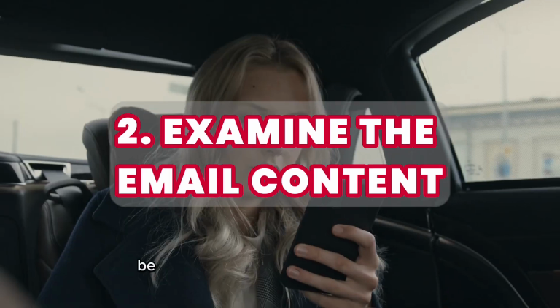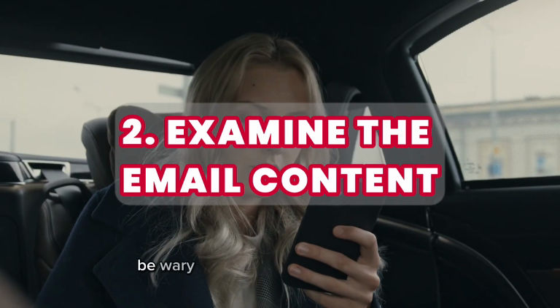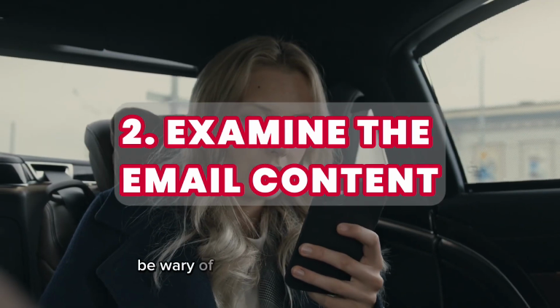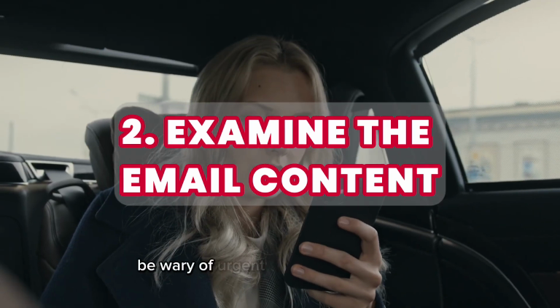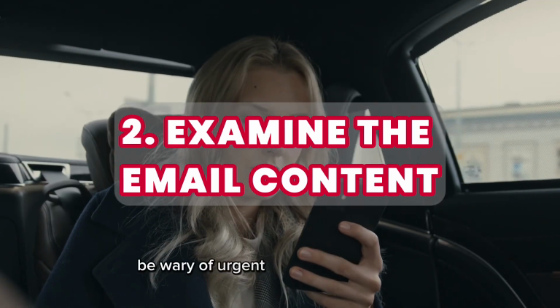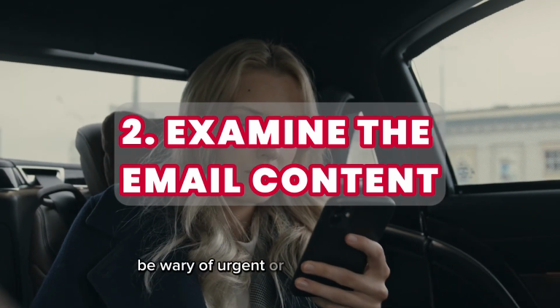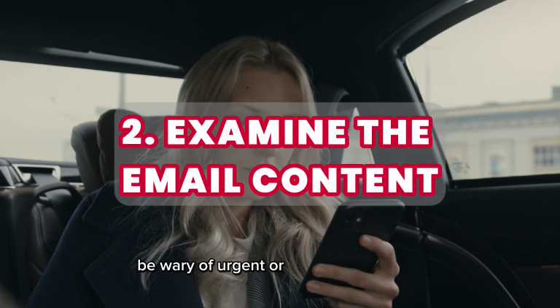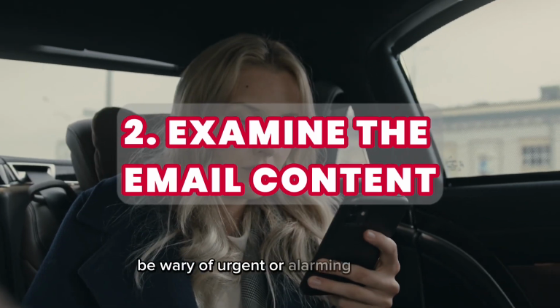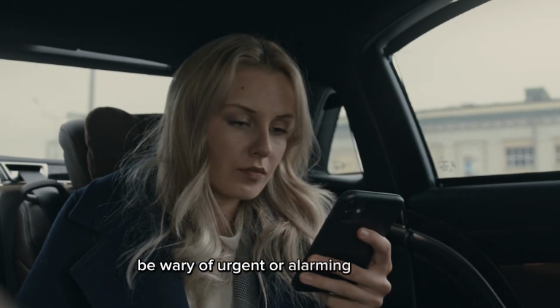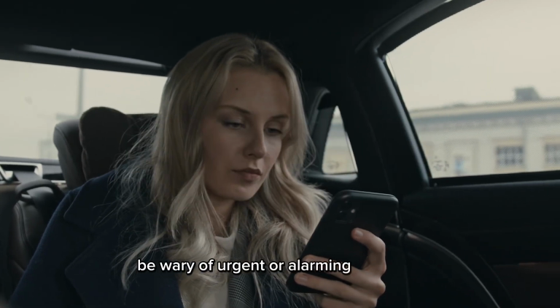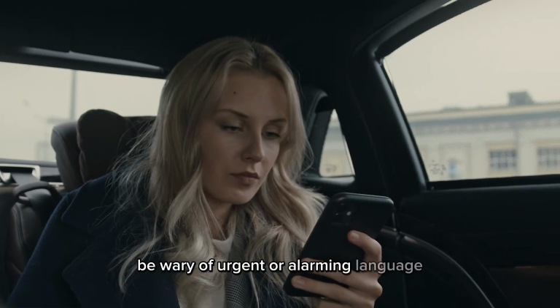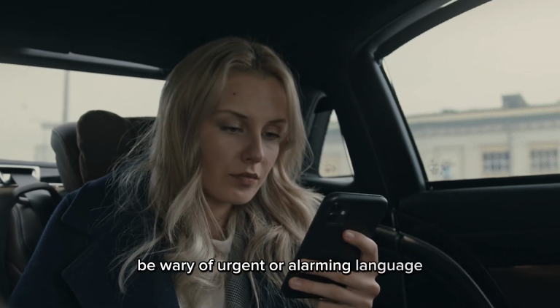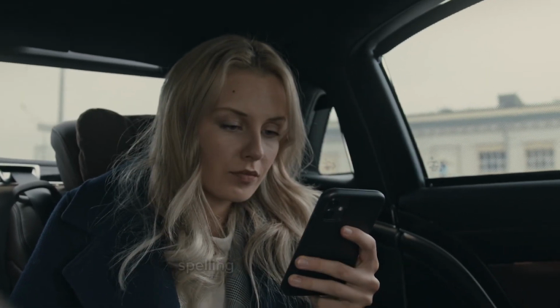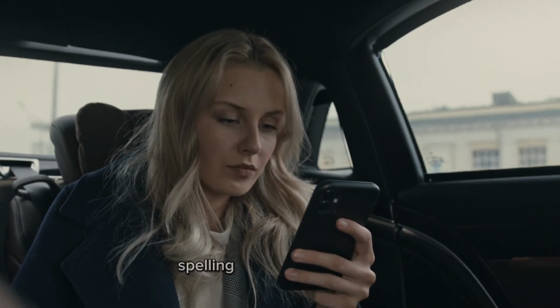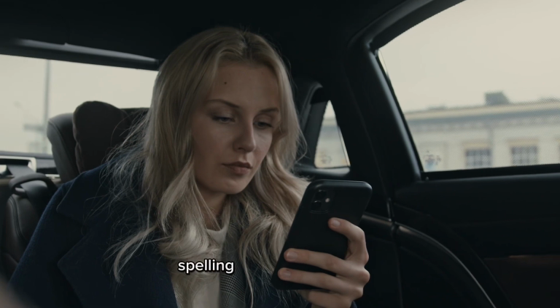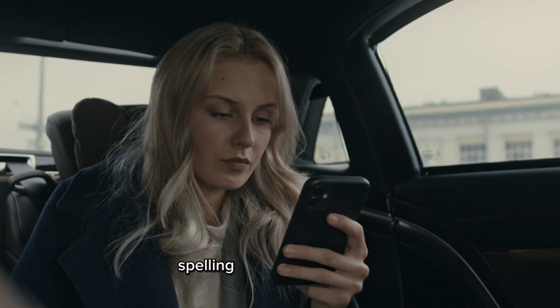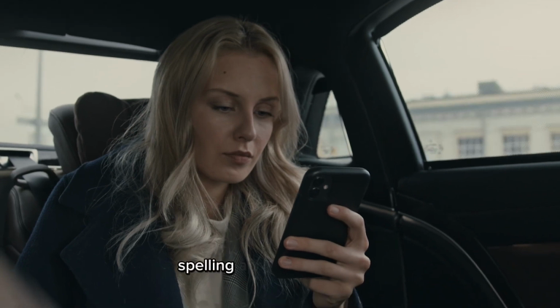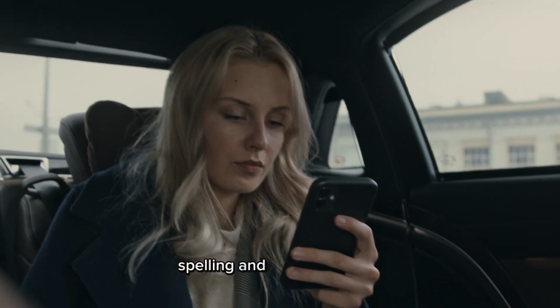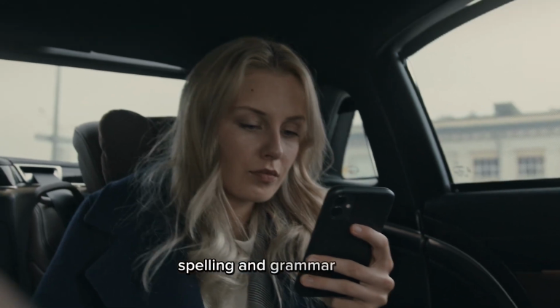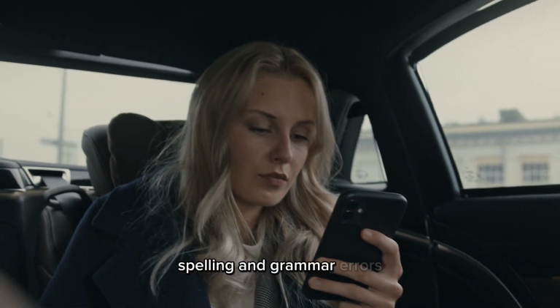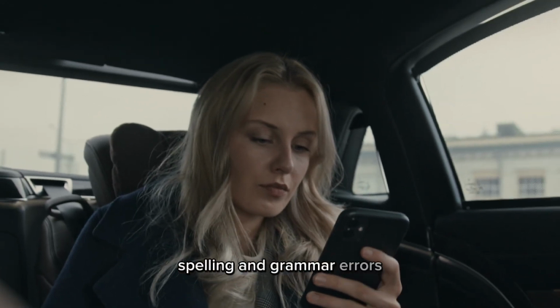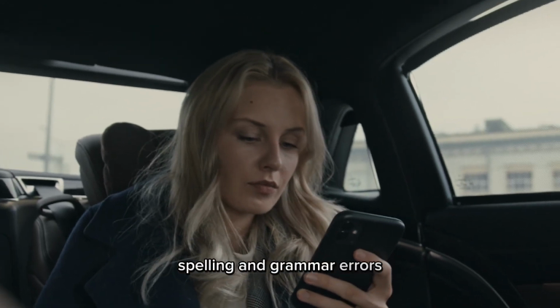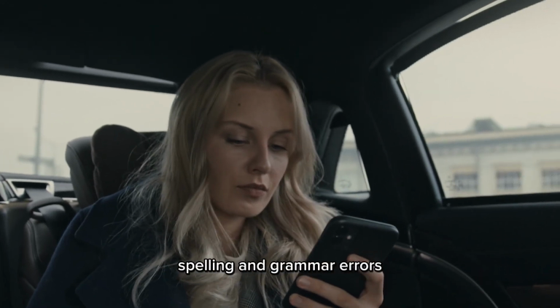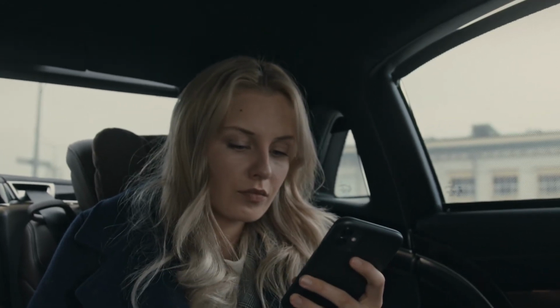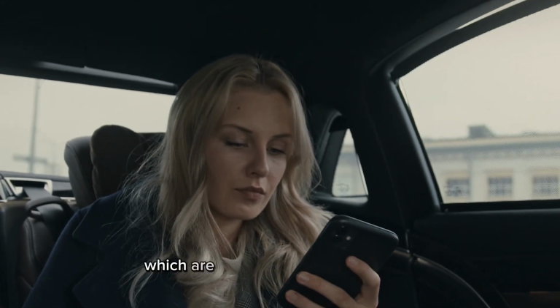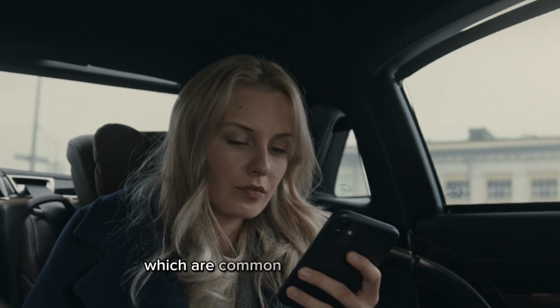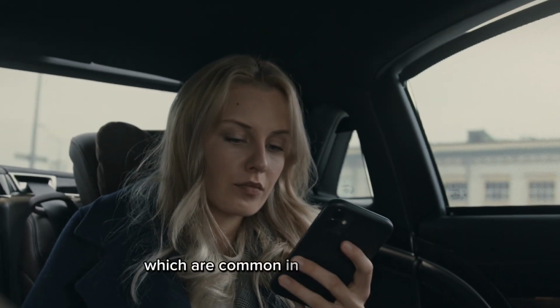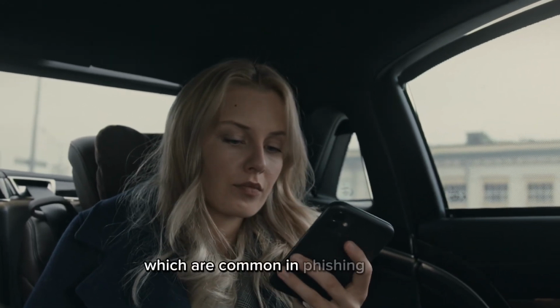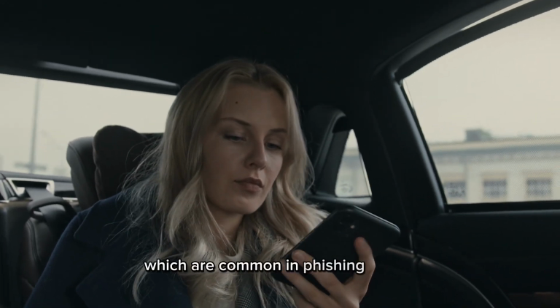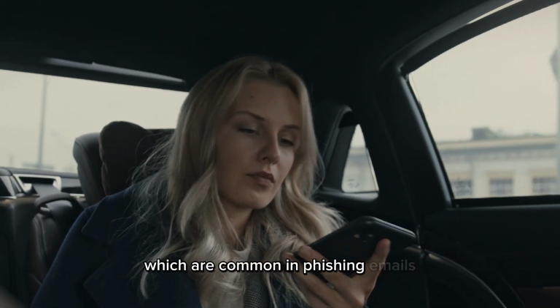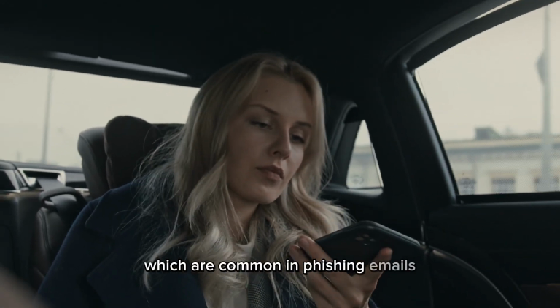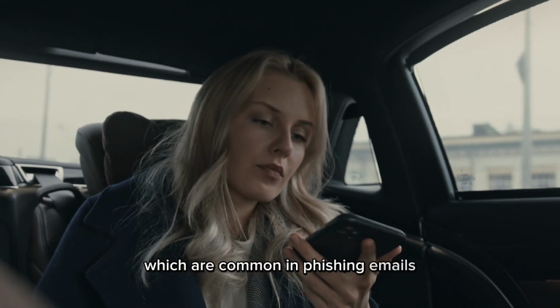Be wary of urgent or alarming language, spelling, and grammar errors, which are common in phishing emails.